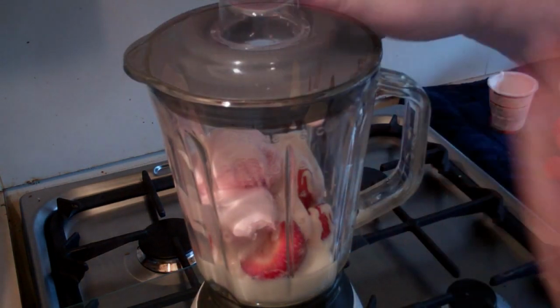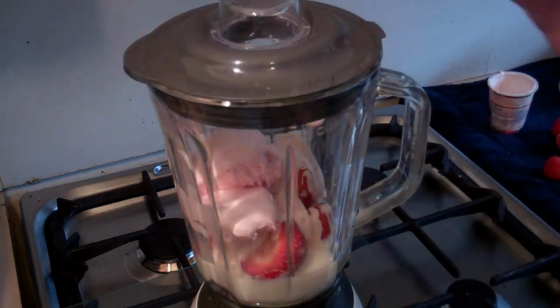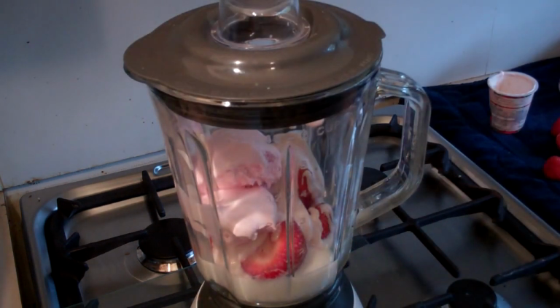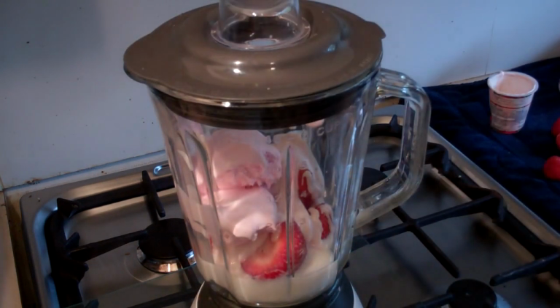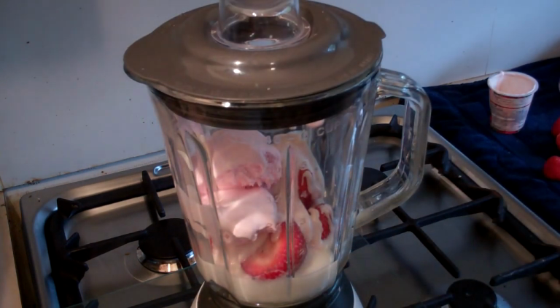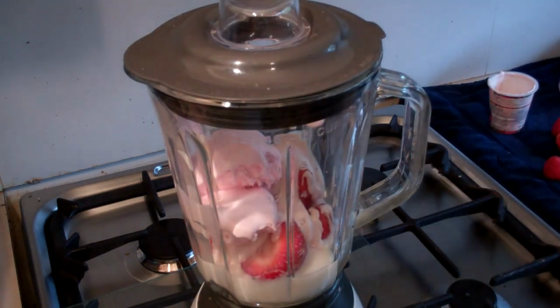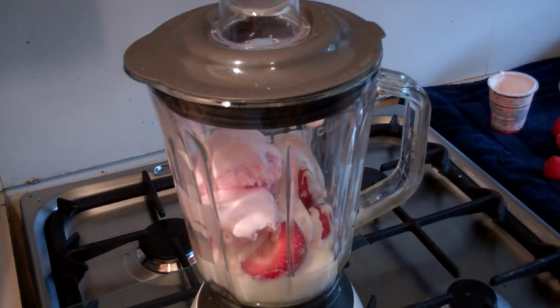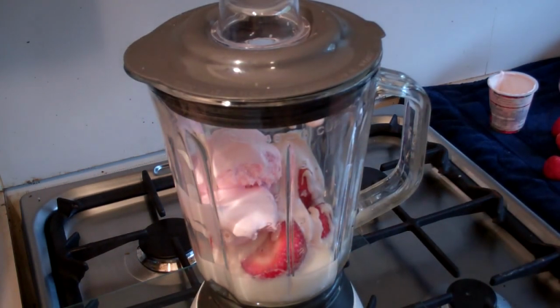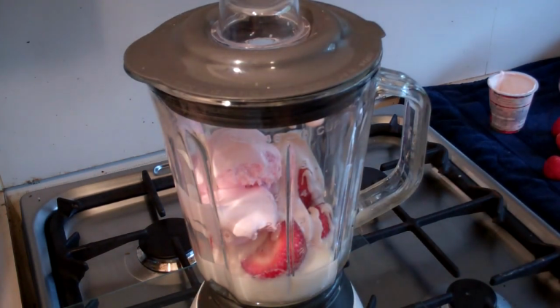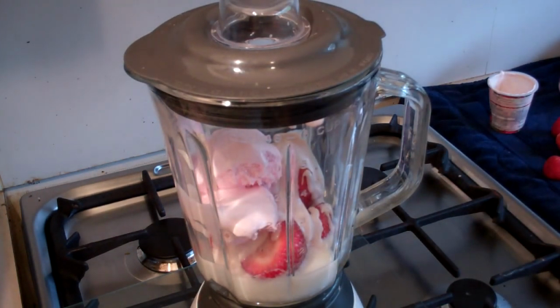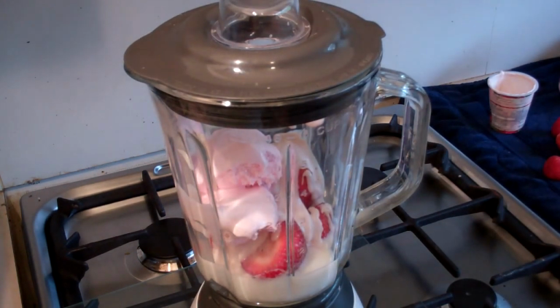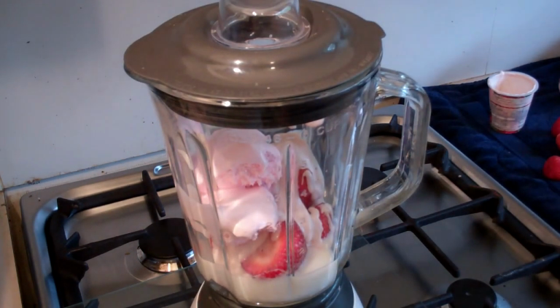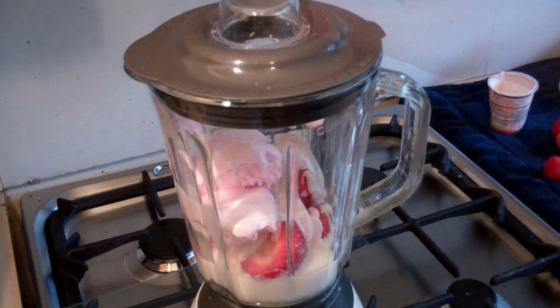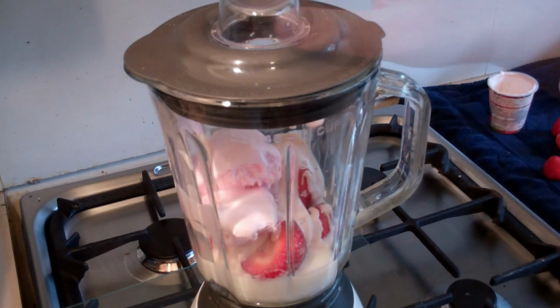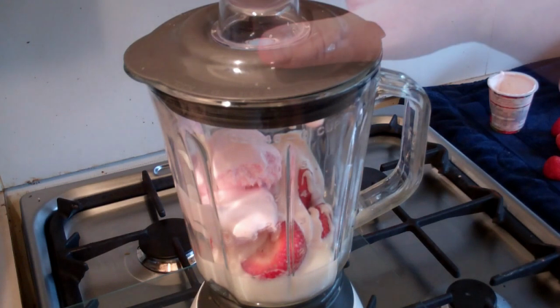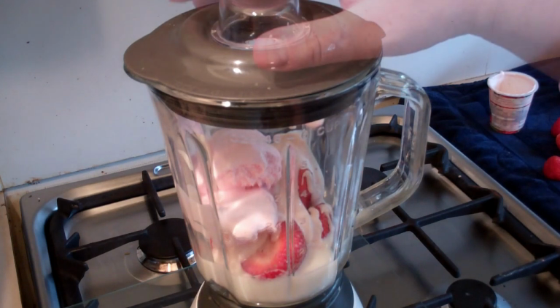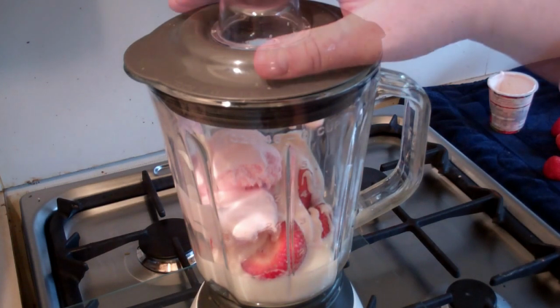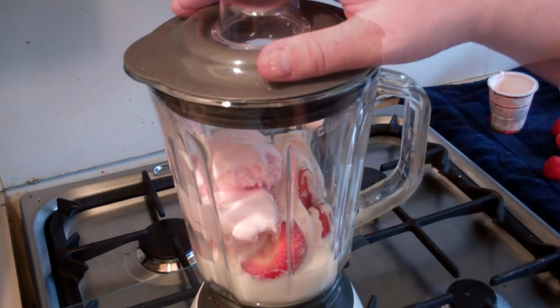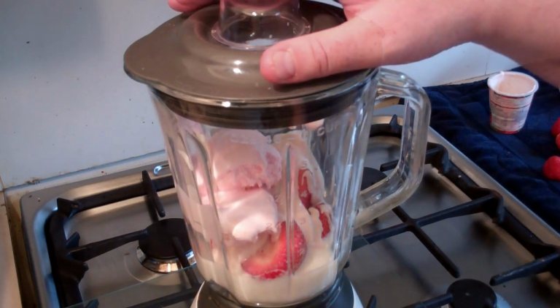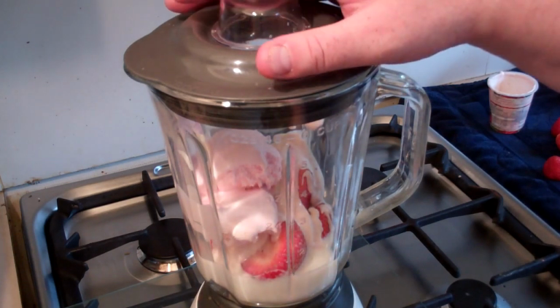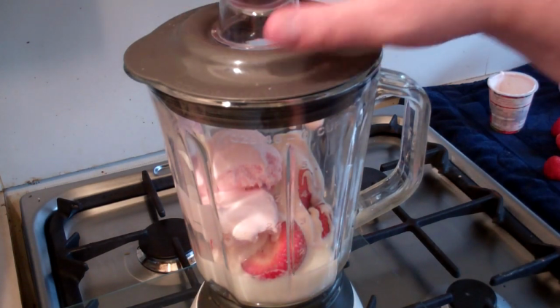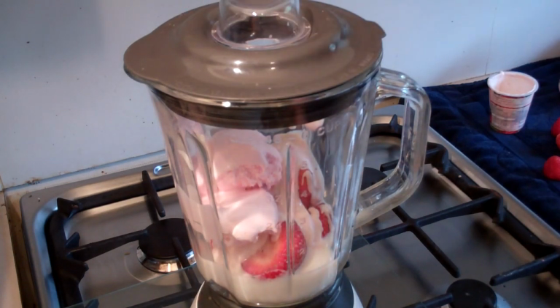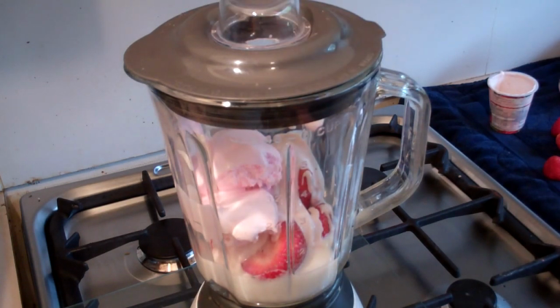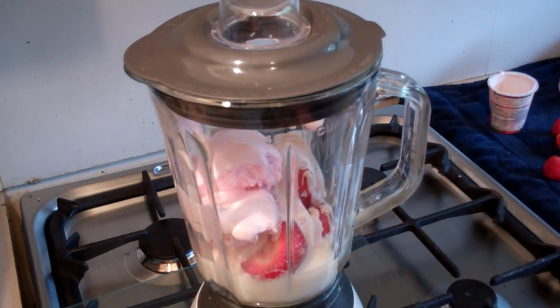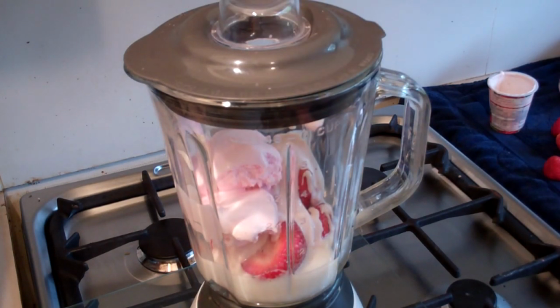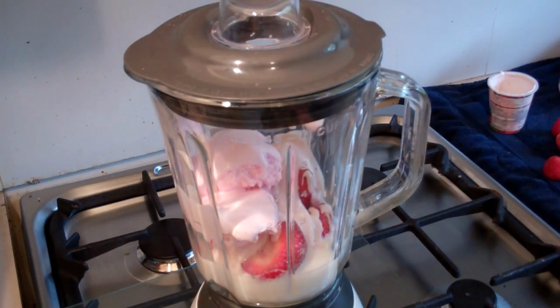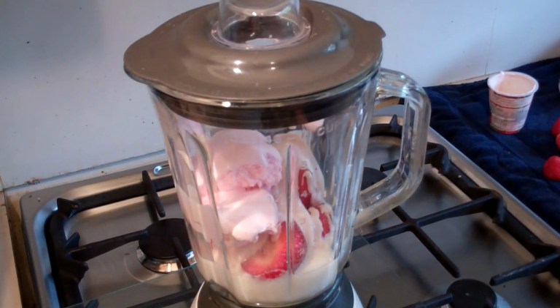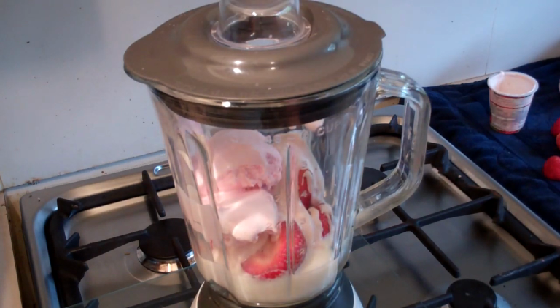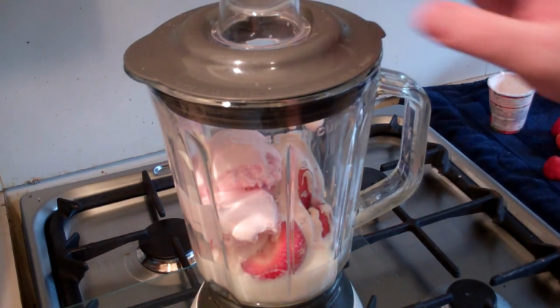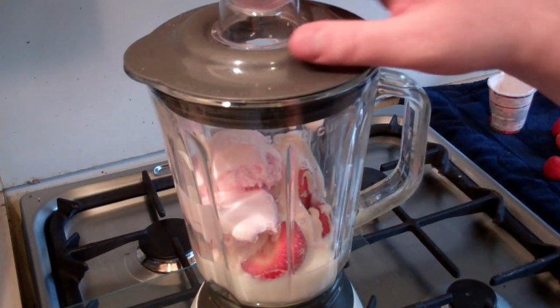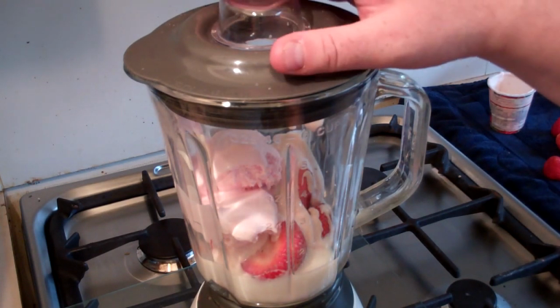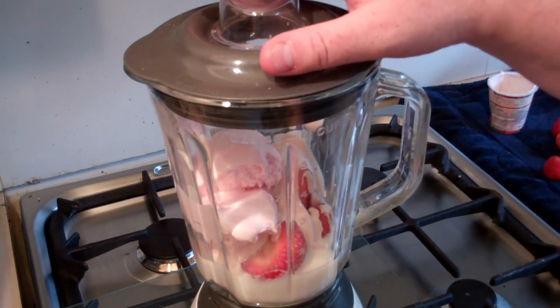Put the lid on your blender and turn on to high and leave it on here for about one minute.